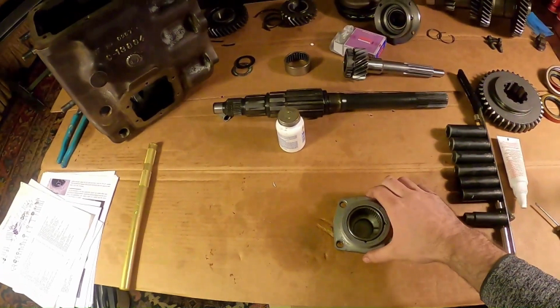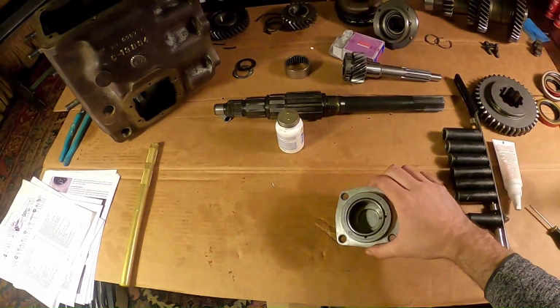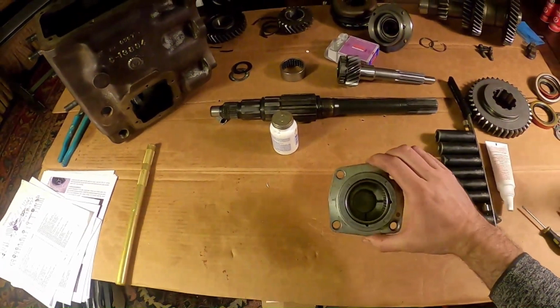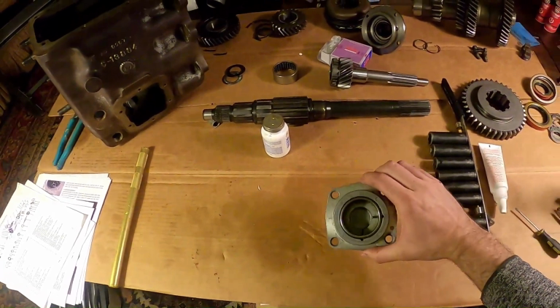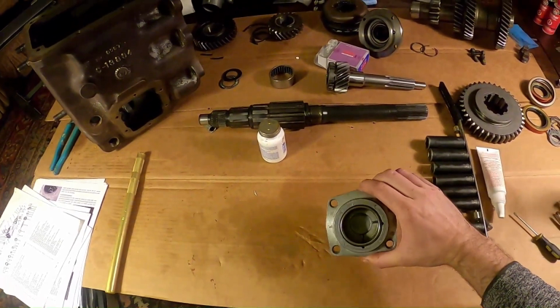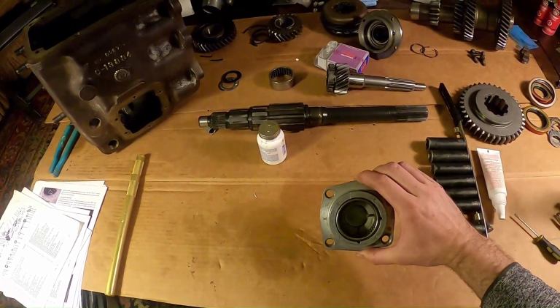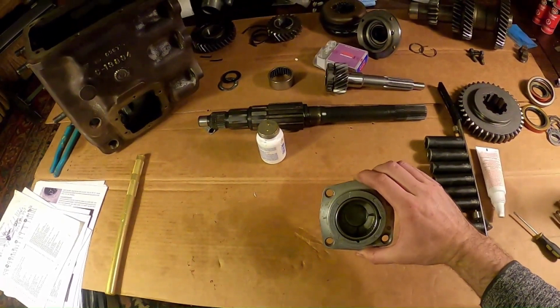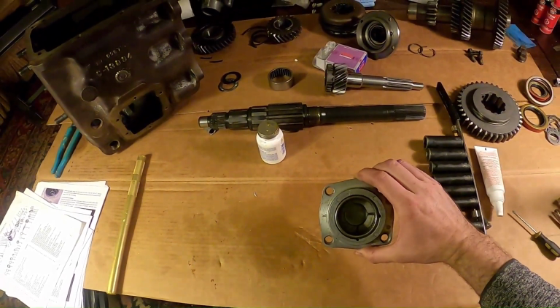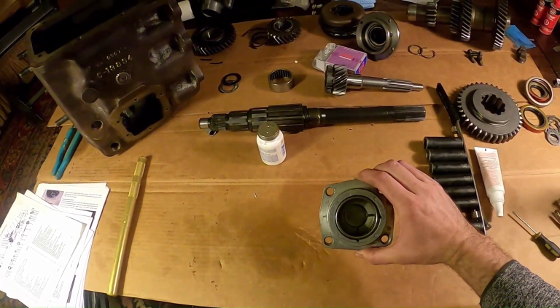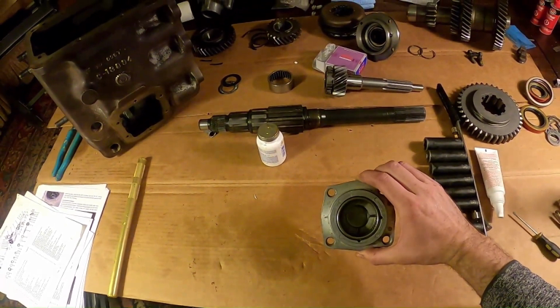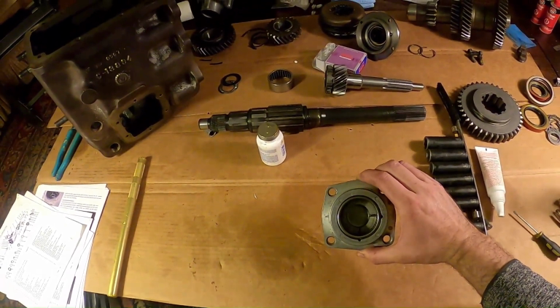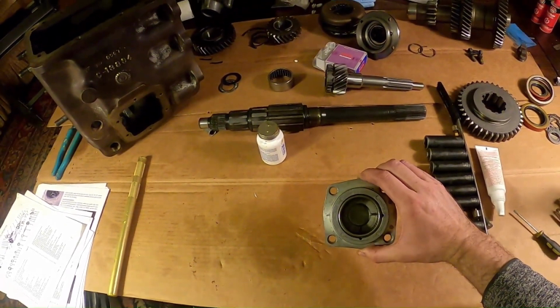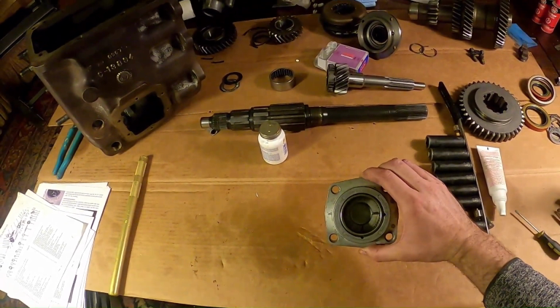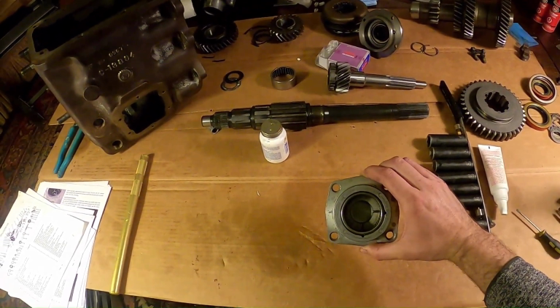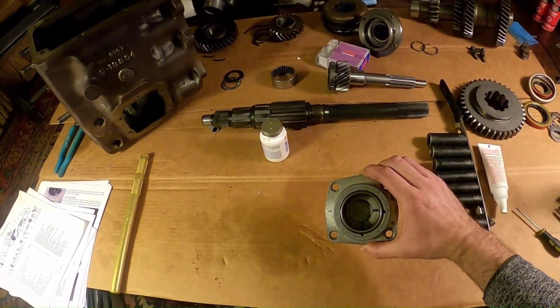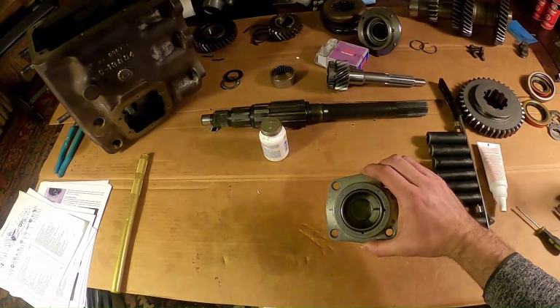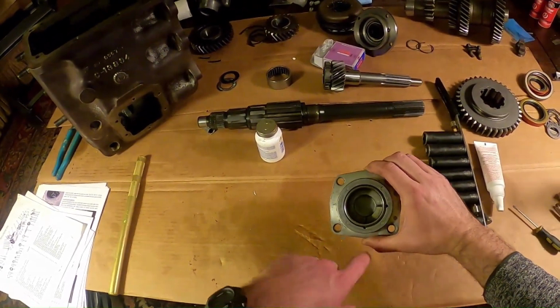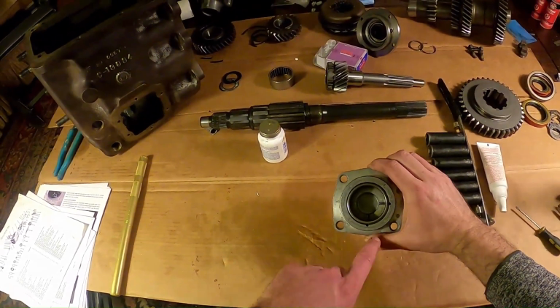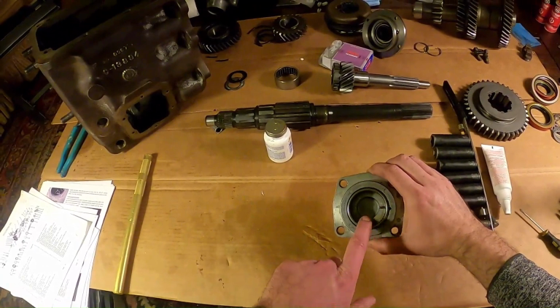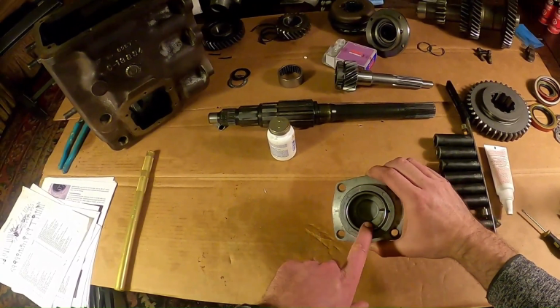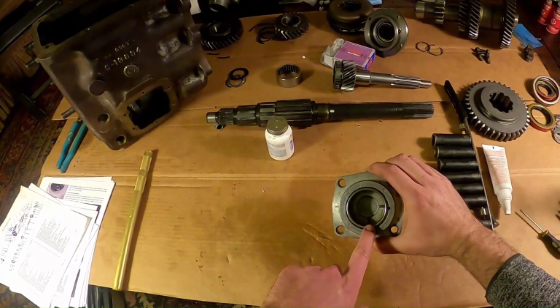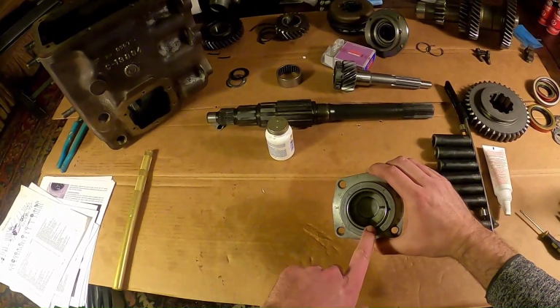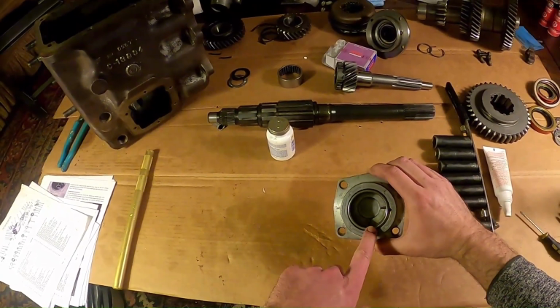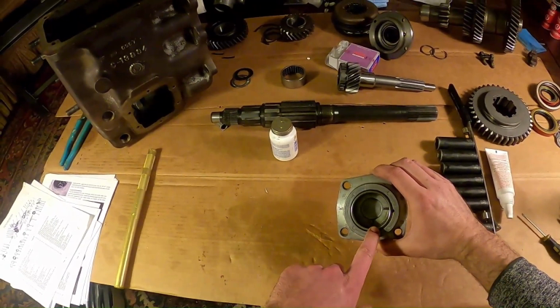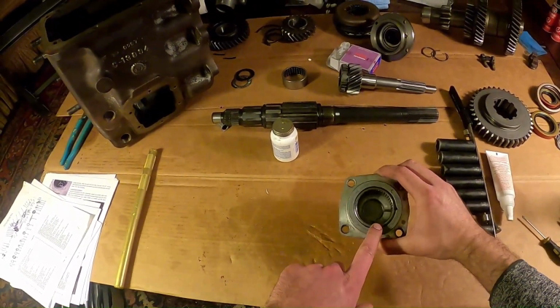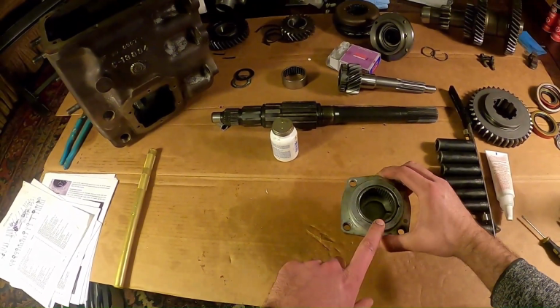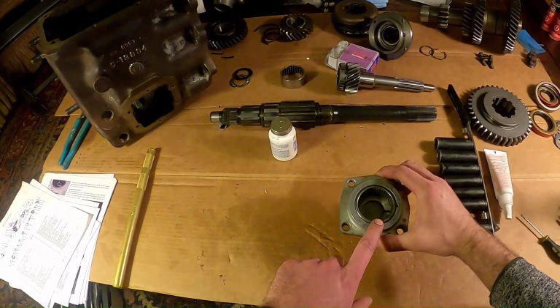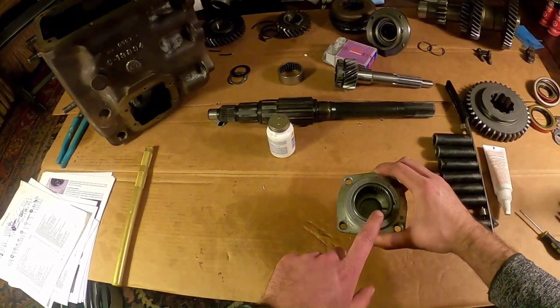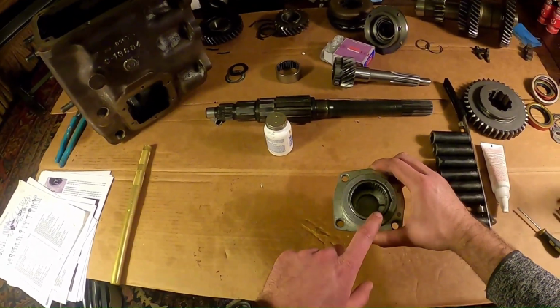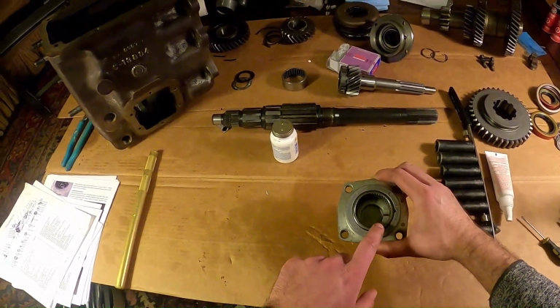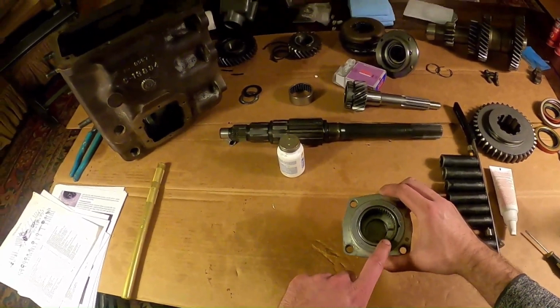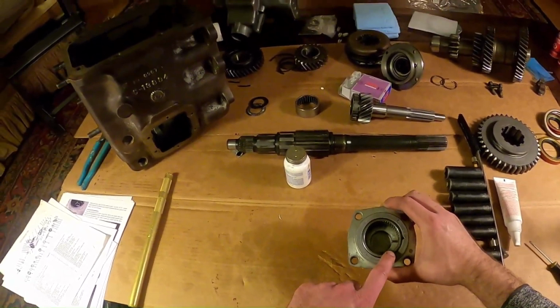Here's my countershaft bearing retainer. Here's my open-end cage needle roller bearing - this is the old one. And here's my new open-end cage needle roller bearing.